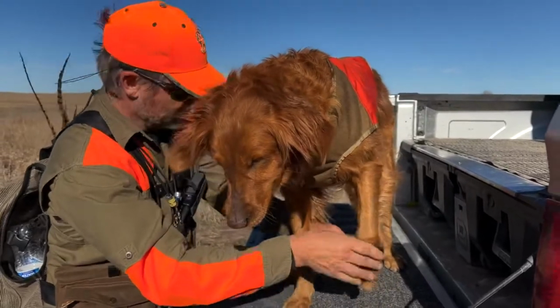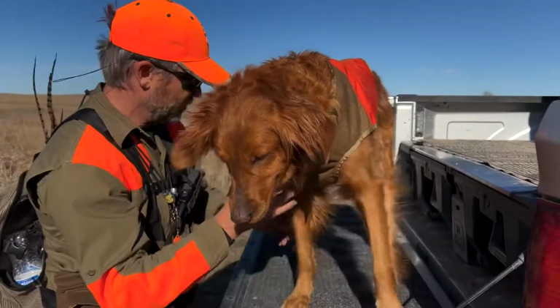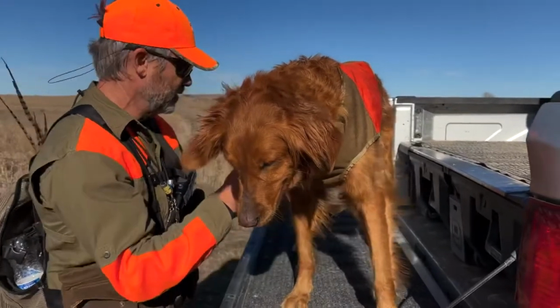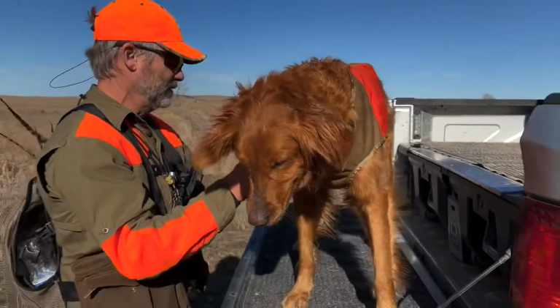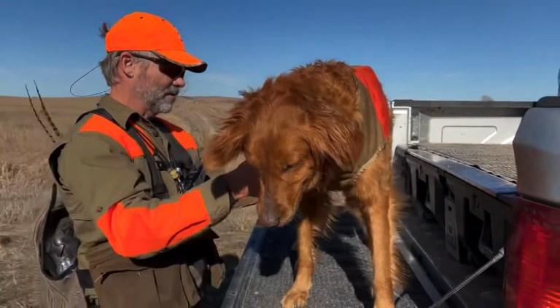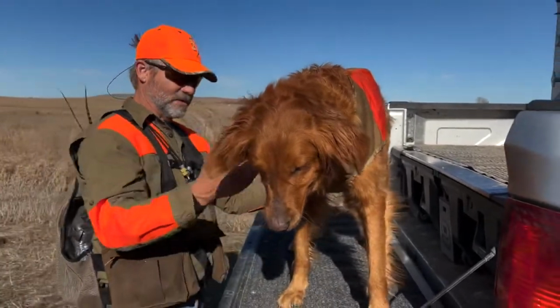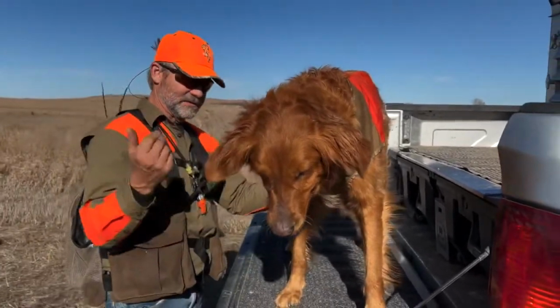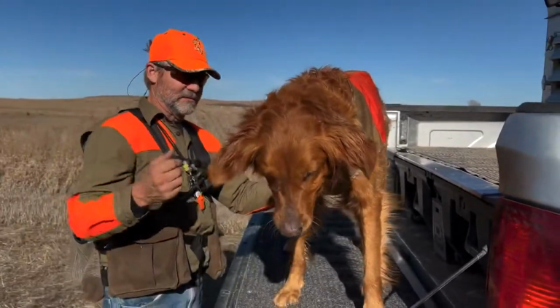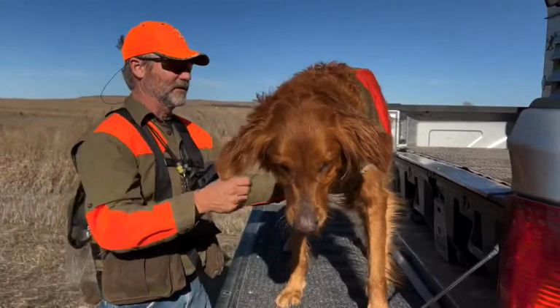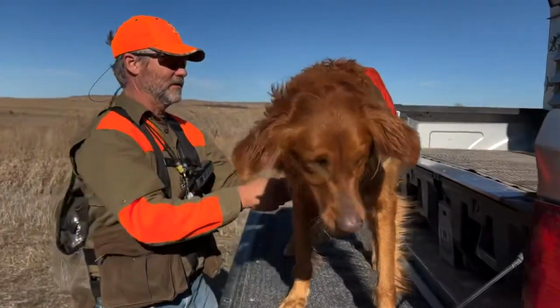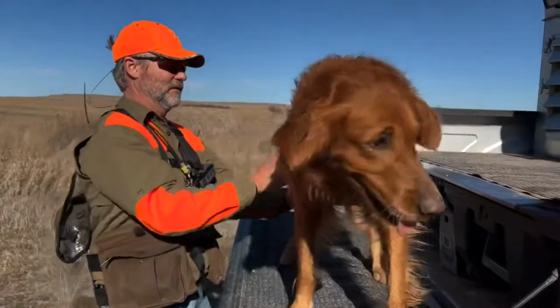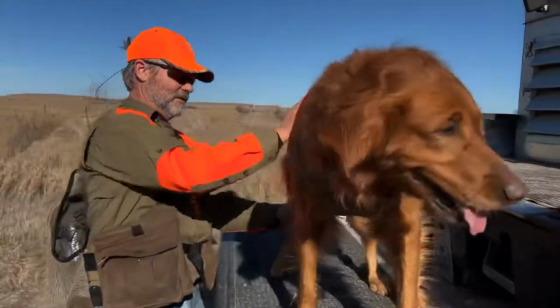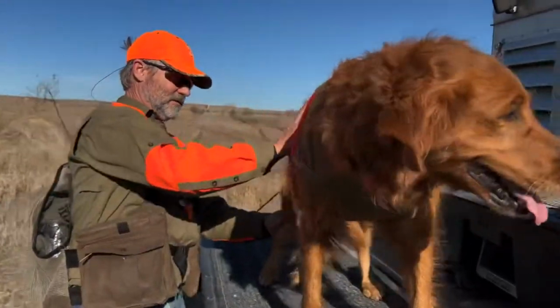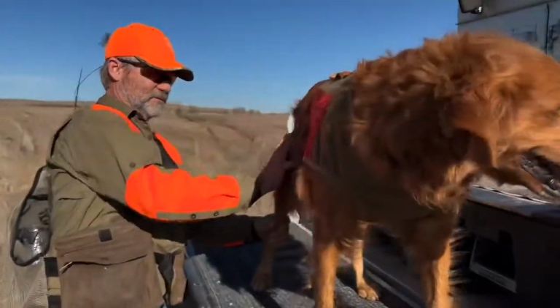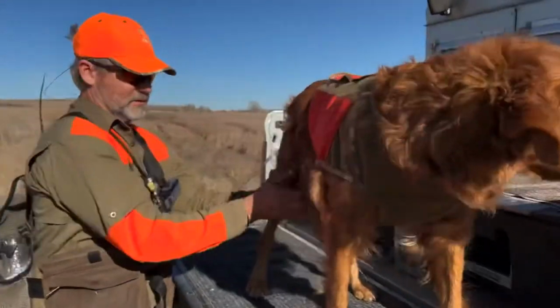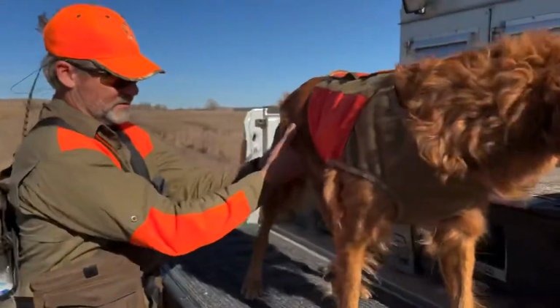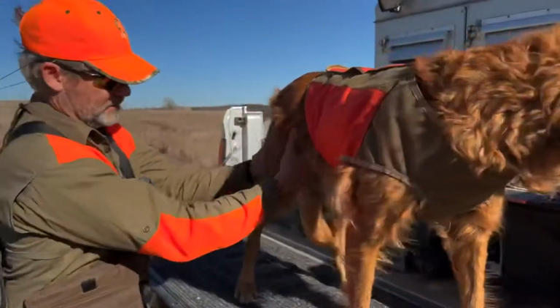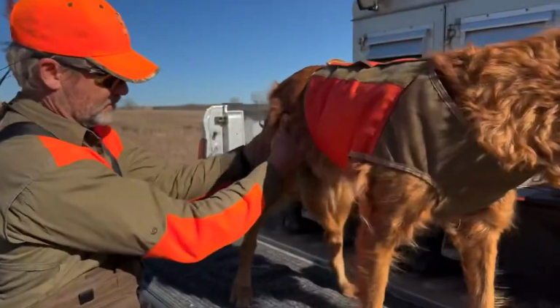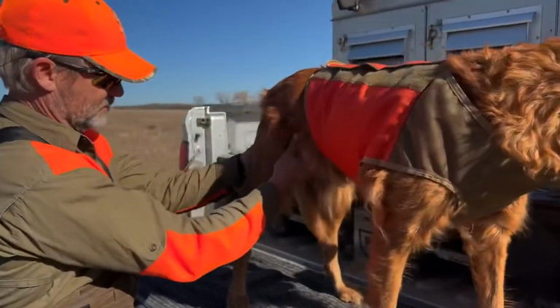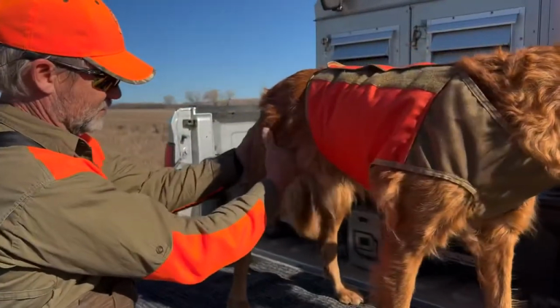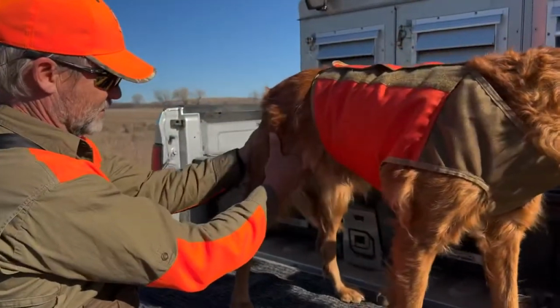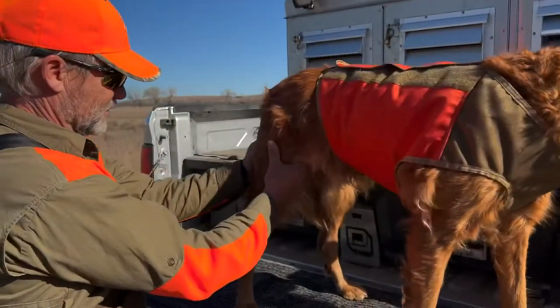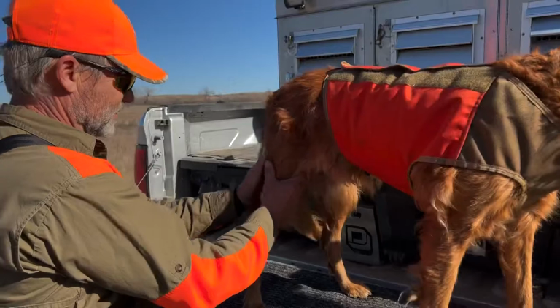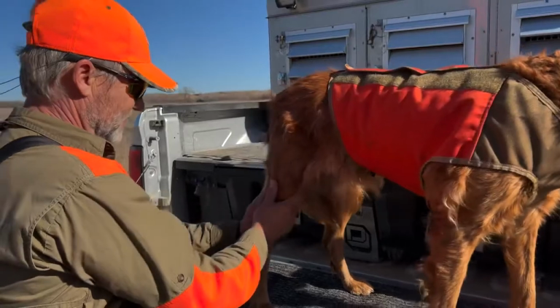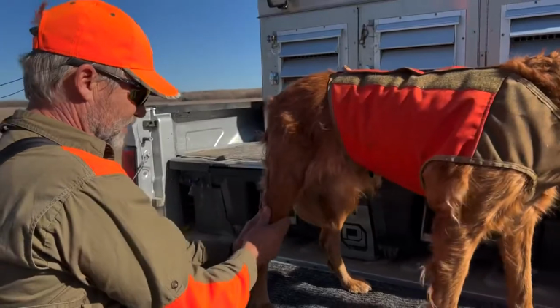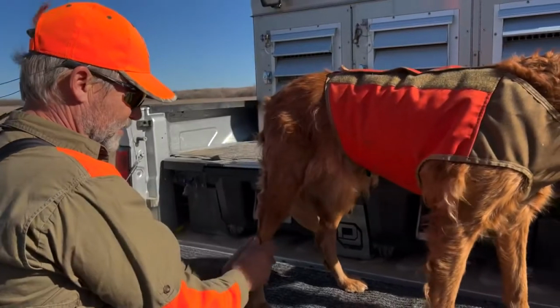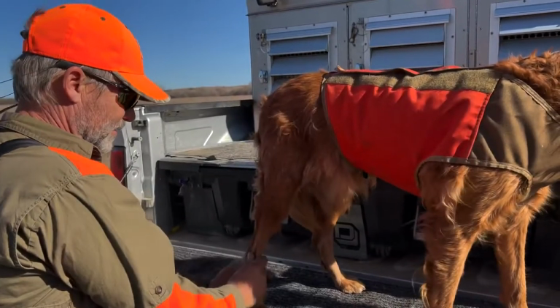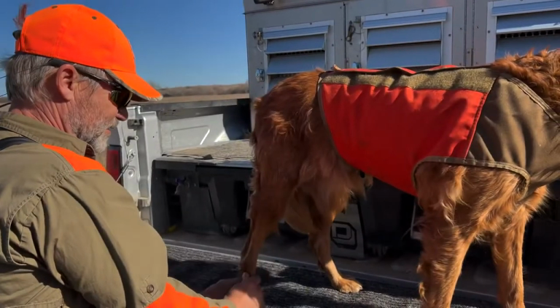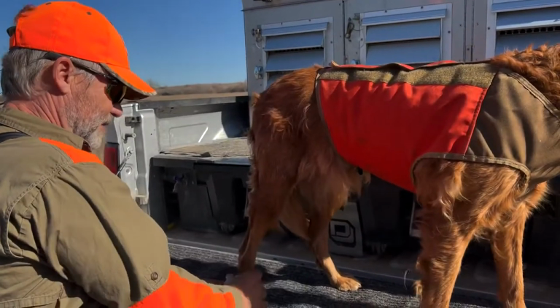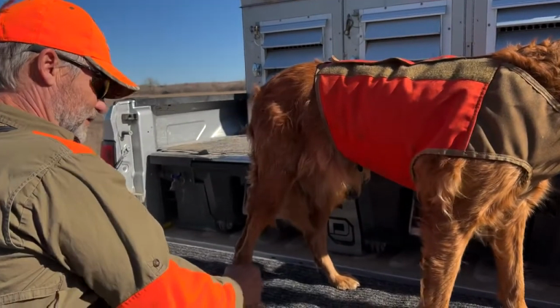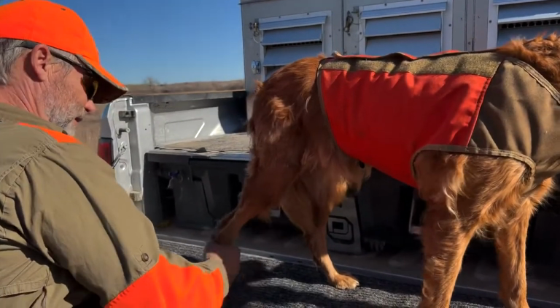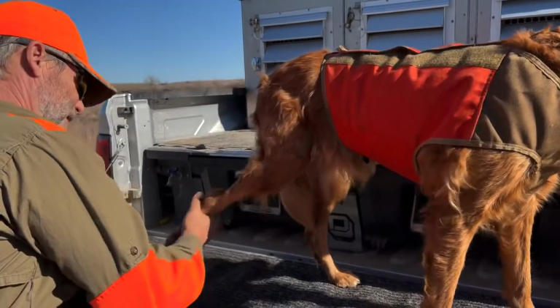Good. Come around this side over here. Take him over here. He was getting his leg.